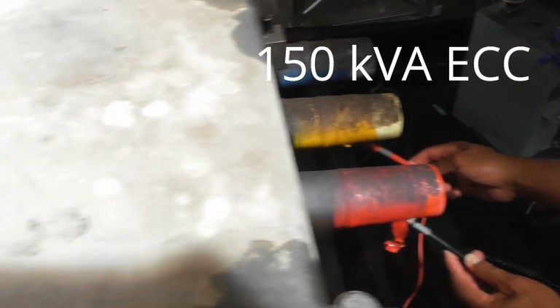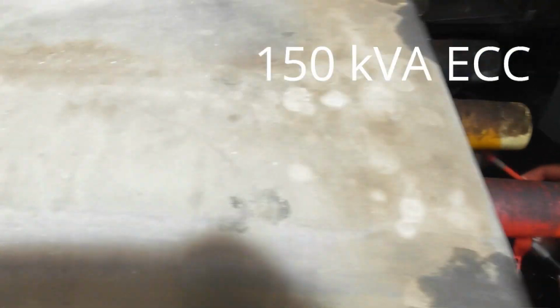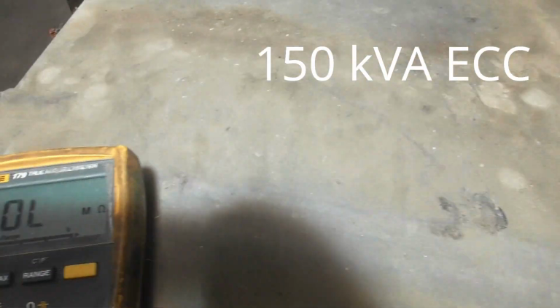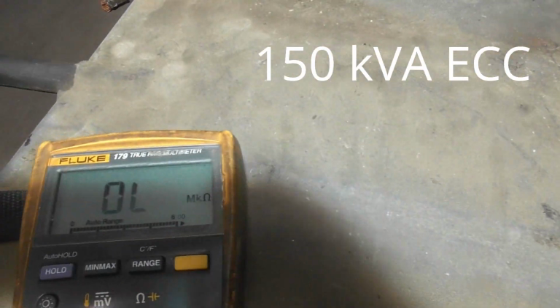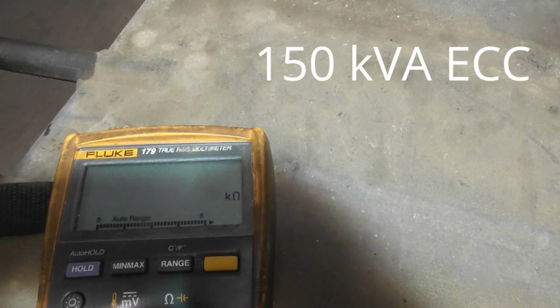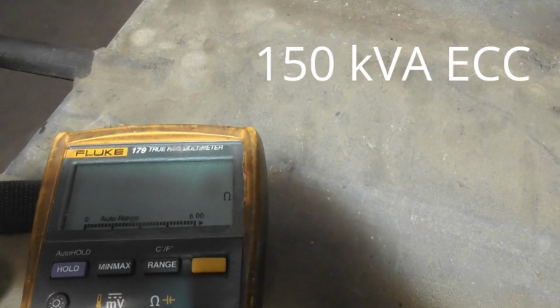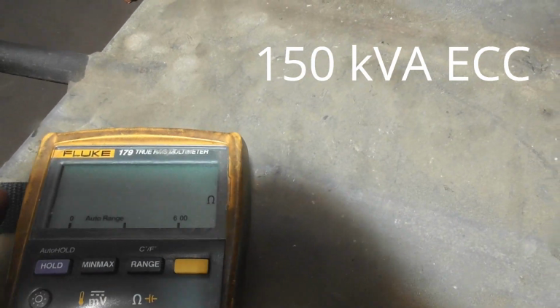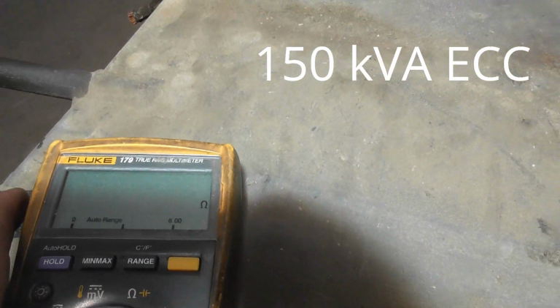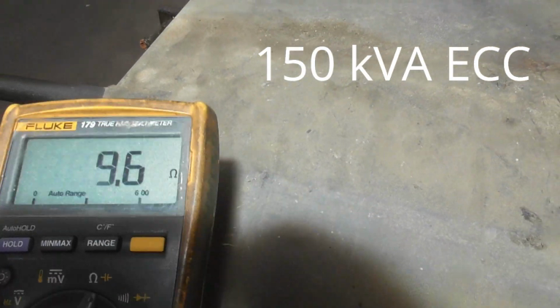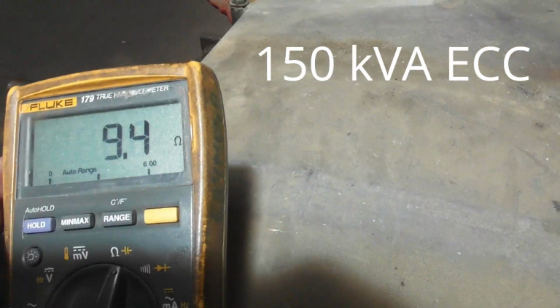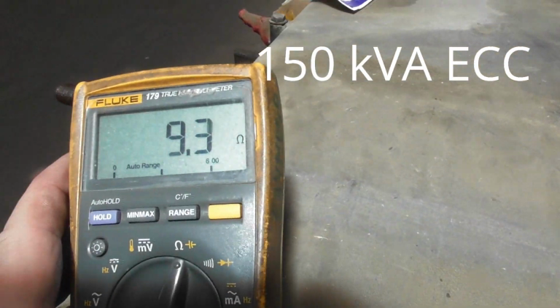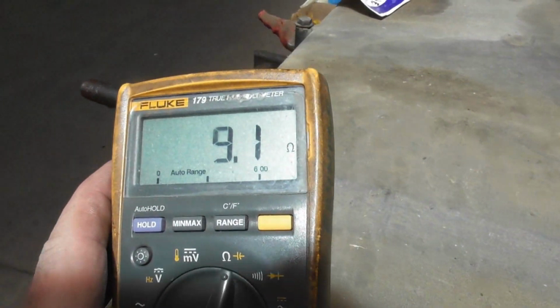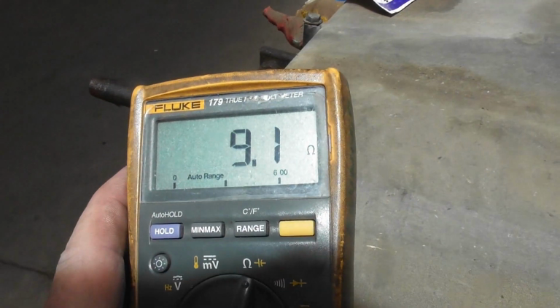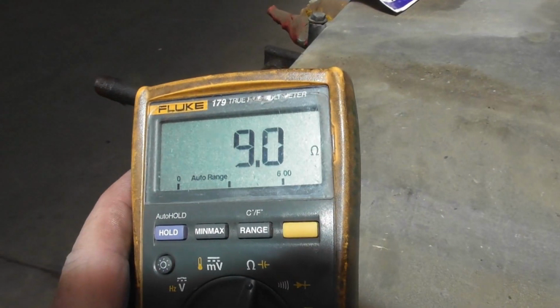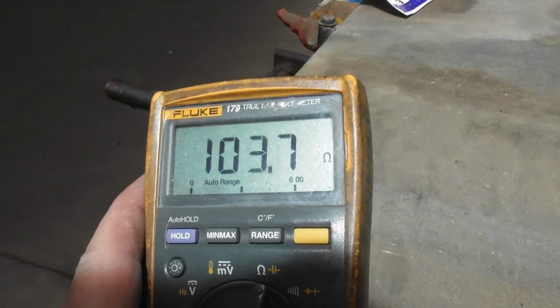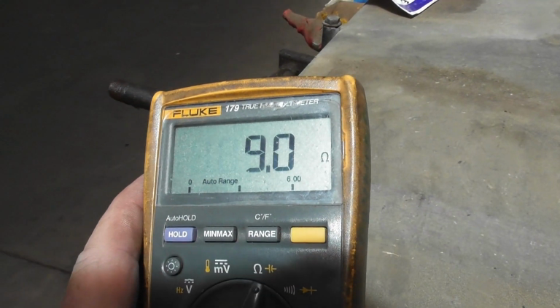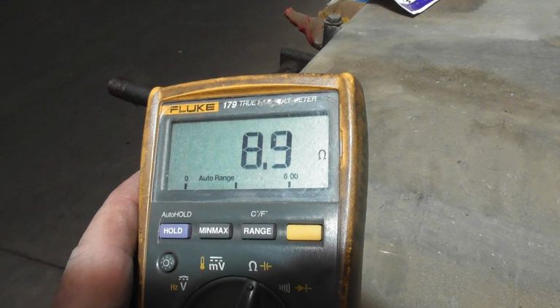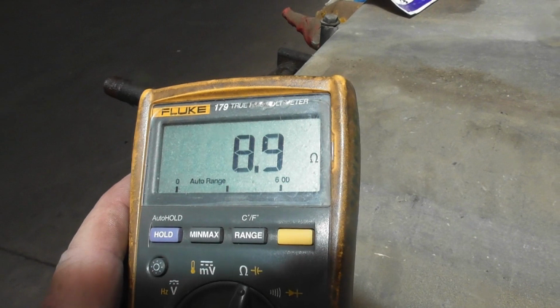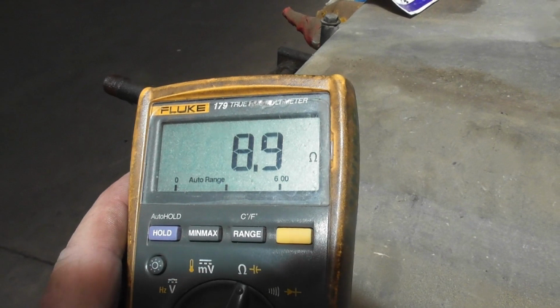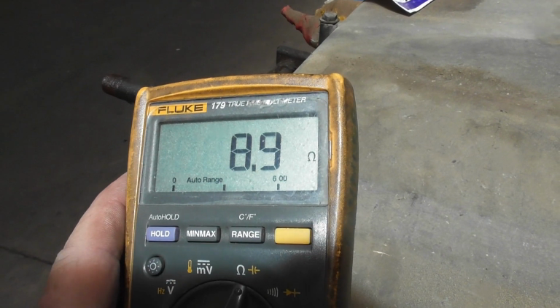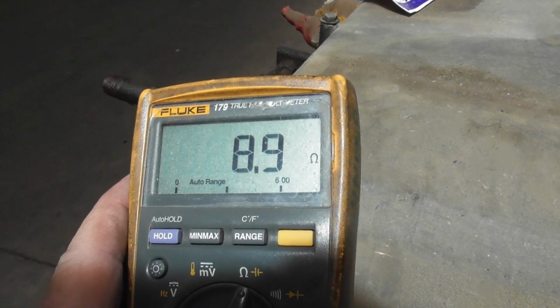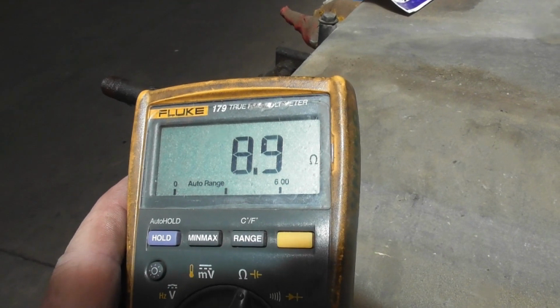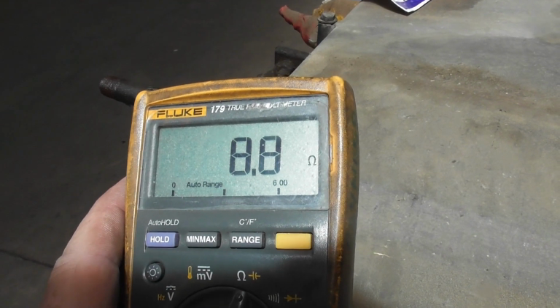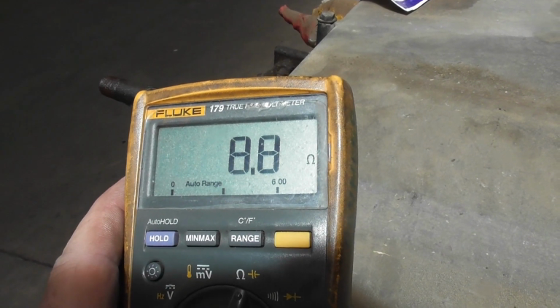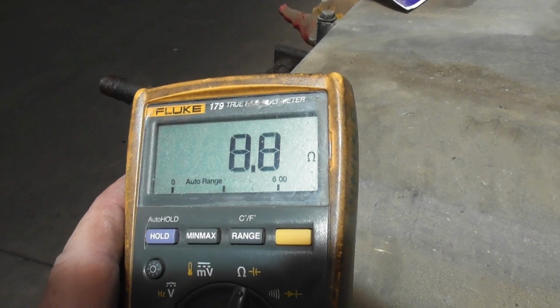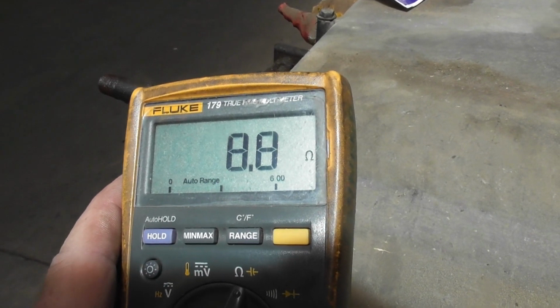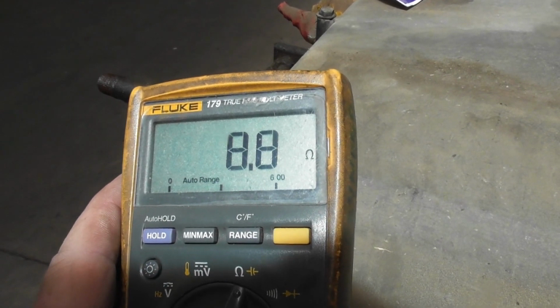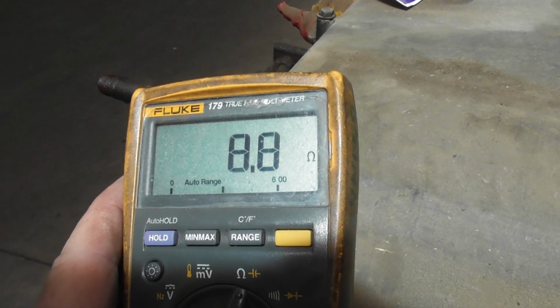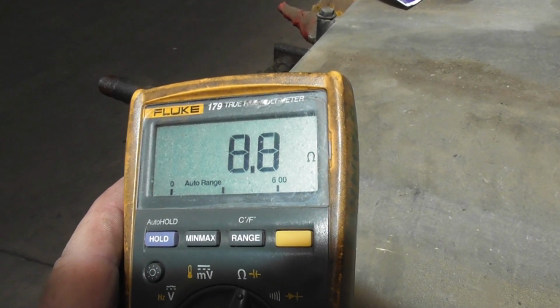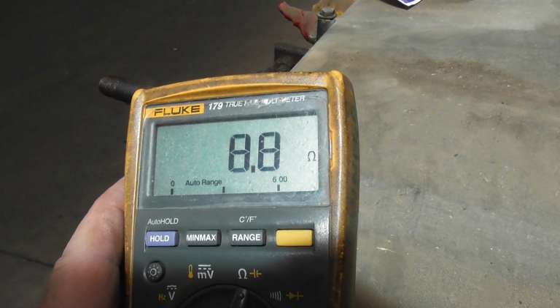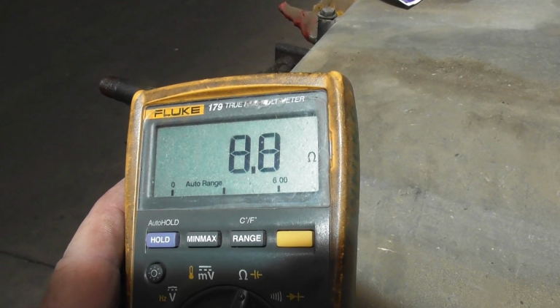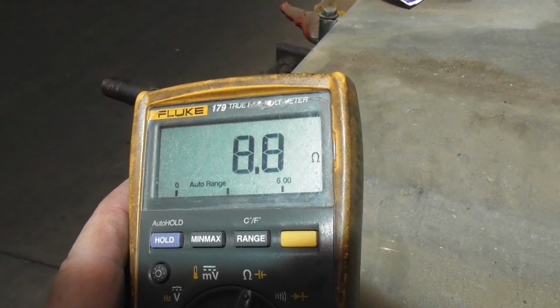Red to yellow — we'll see what reading we get here now. Hold it on. 9 ohms, 8.9 ohms, 8.8 ohms.